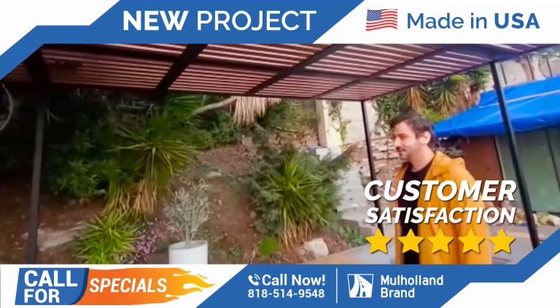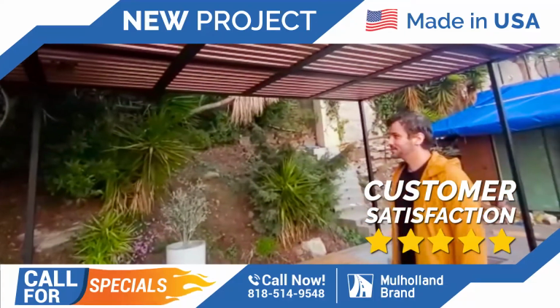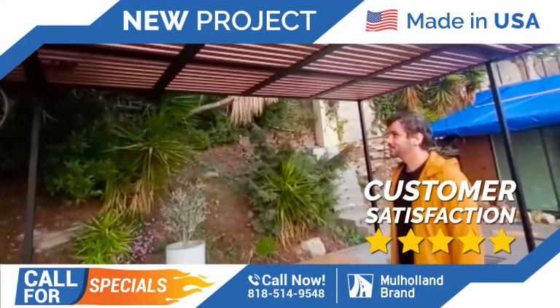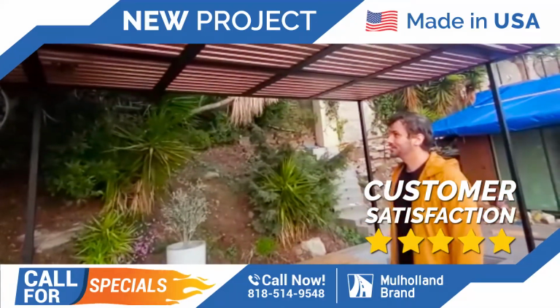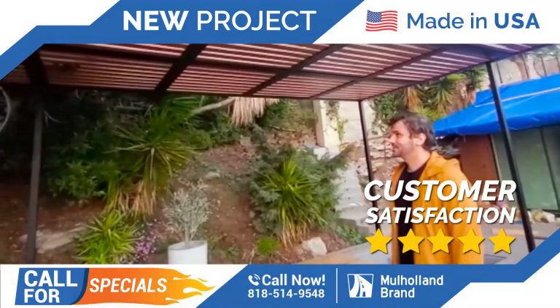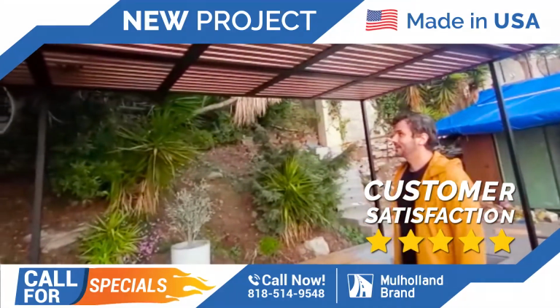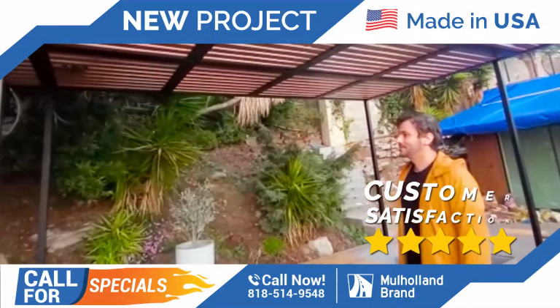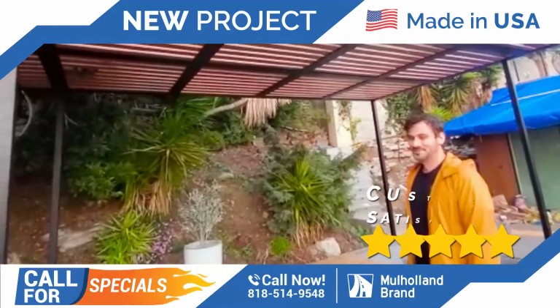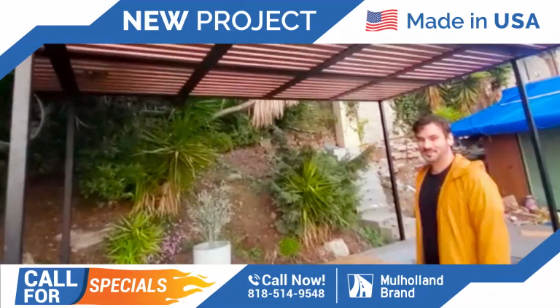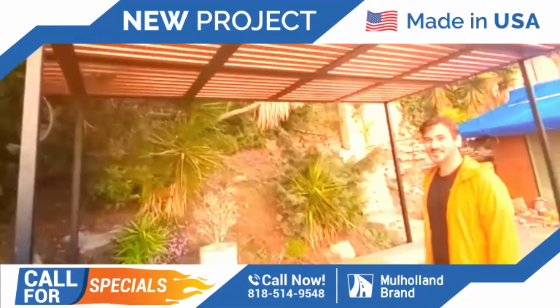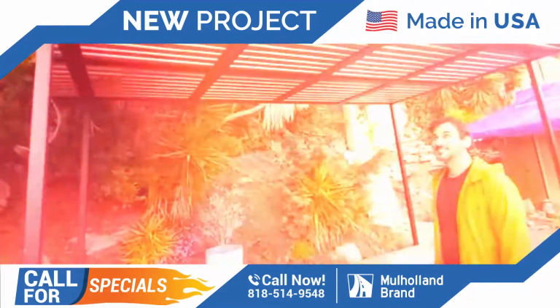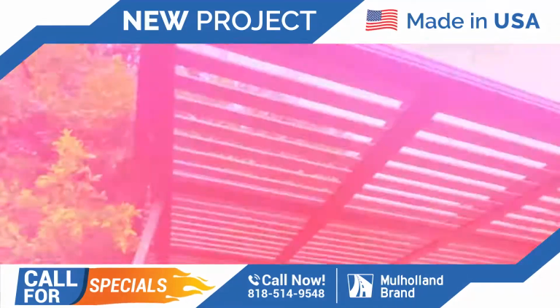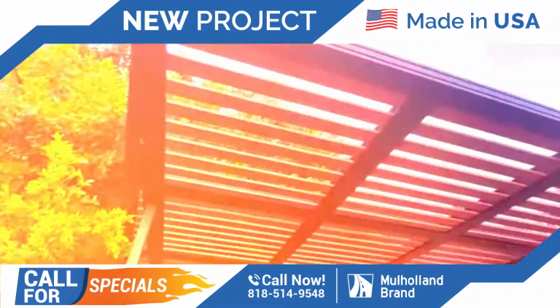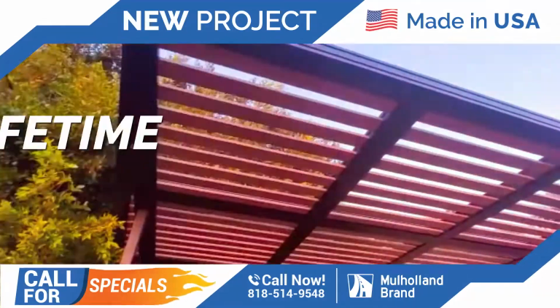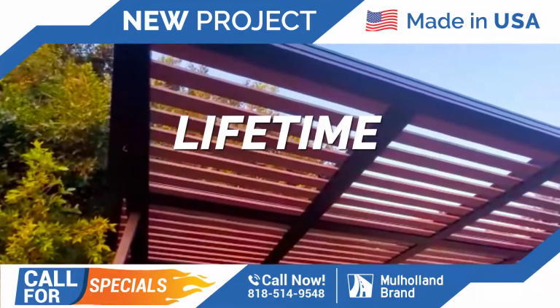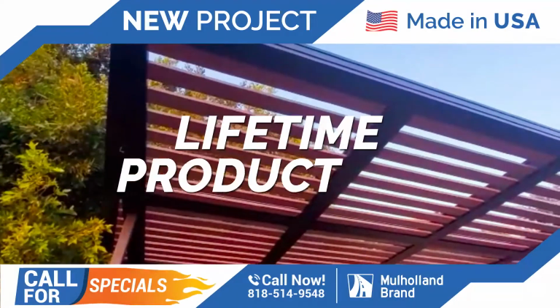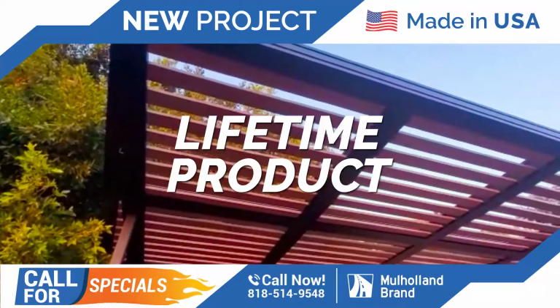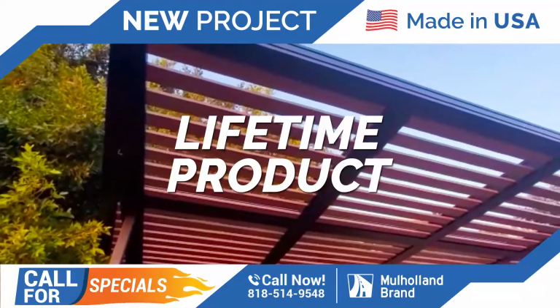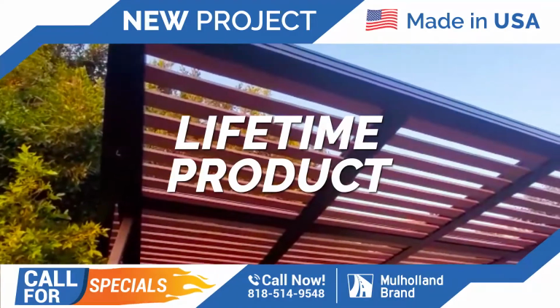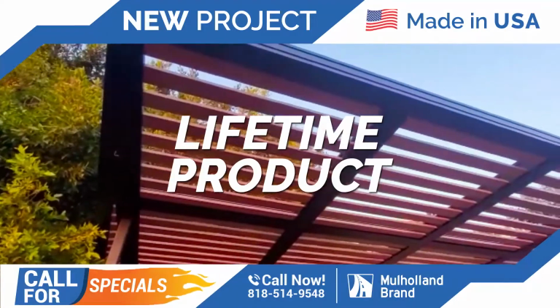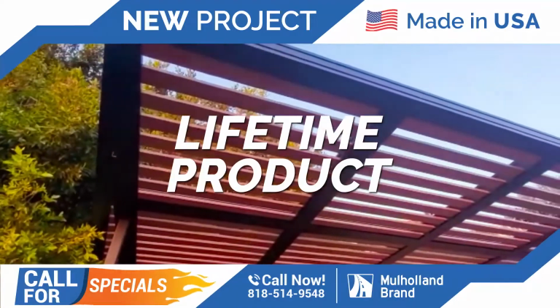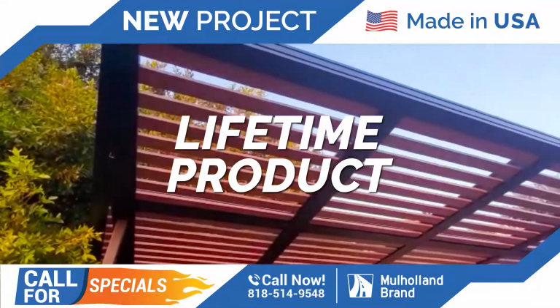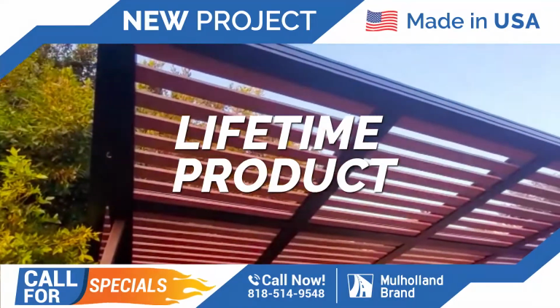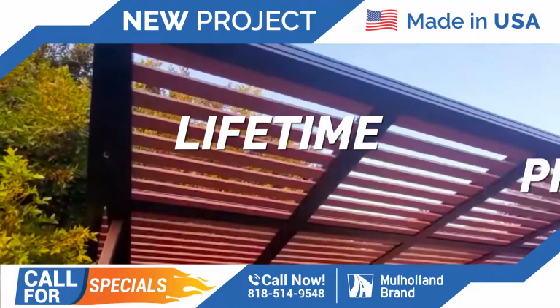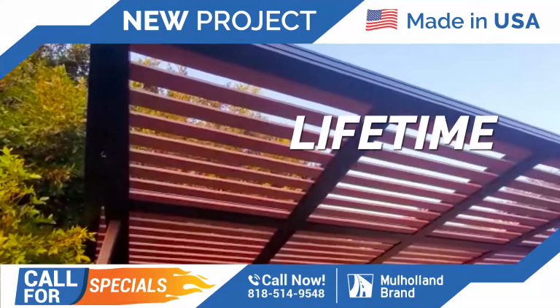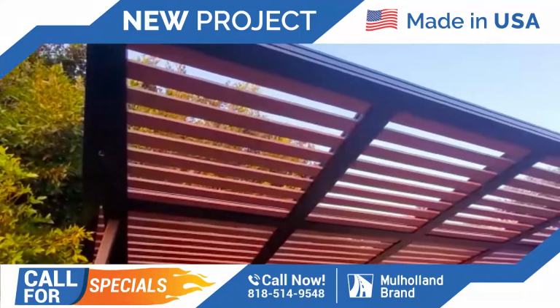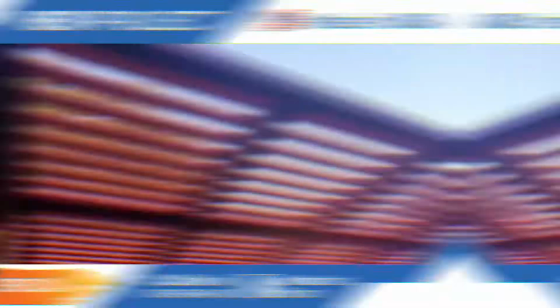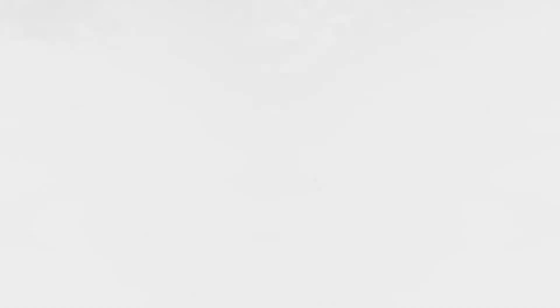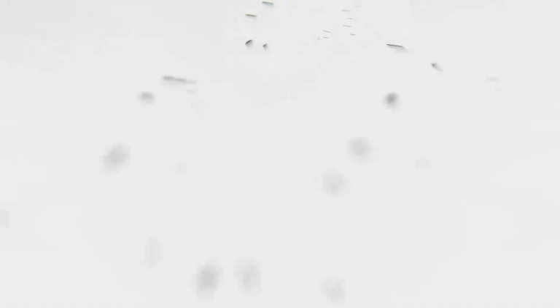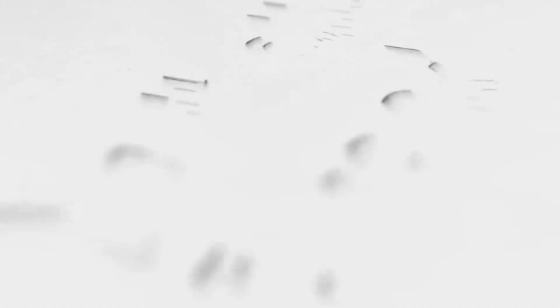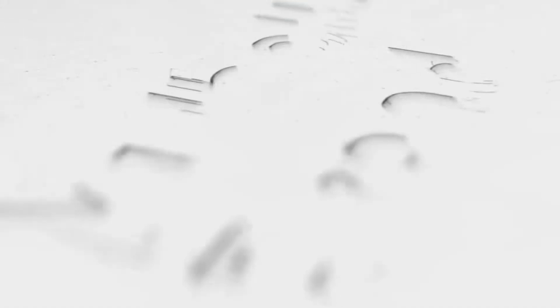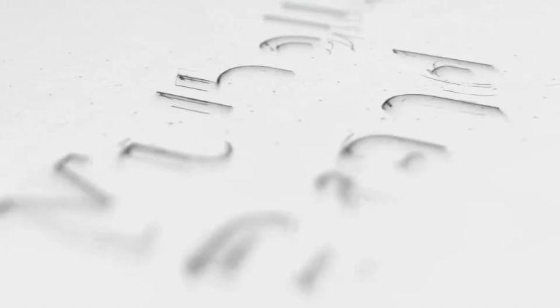Thank you so much. Thank you, man. And there you have it, guys — another beautiful project by Mohamed.